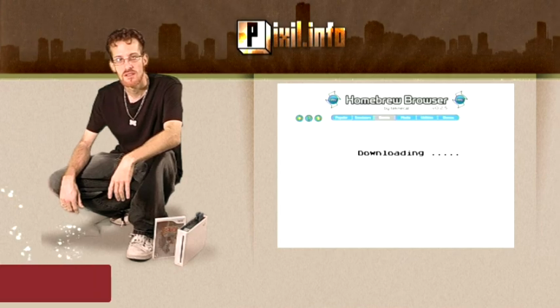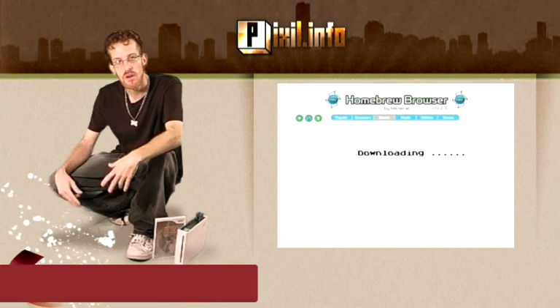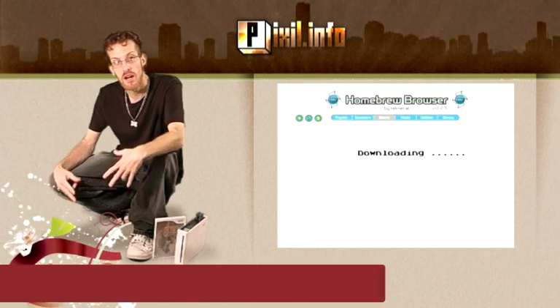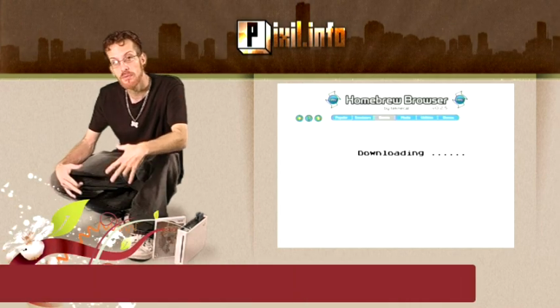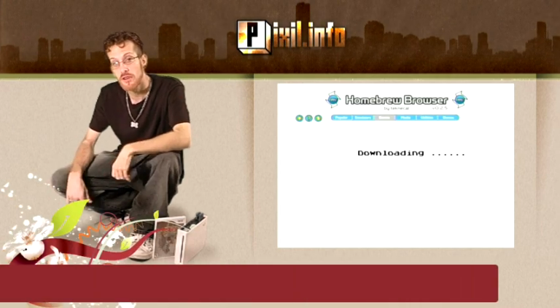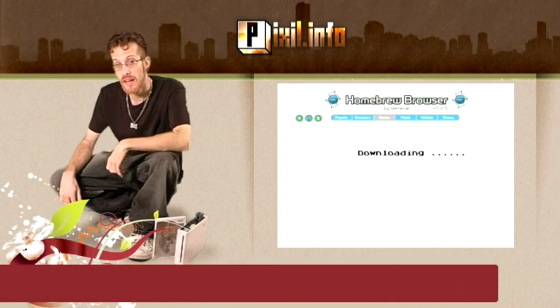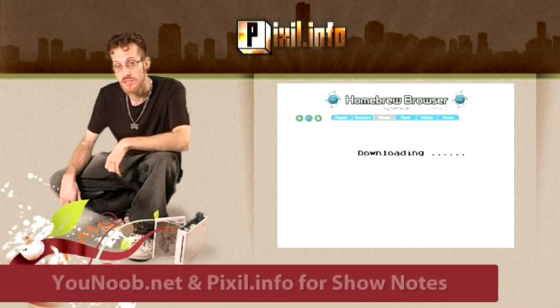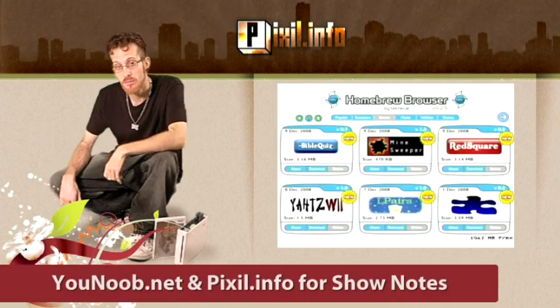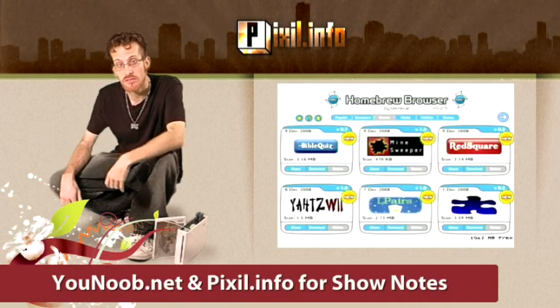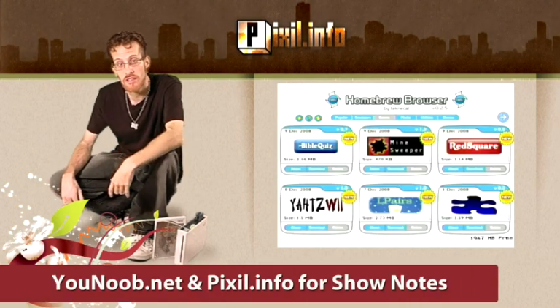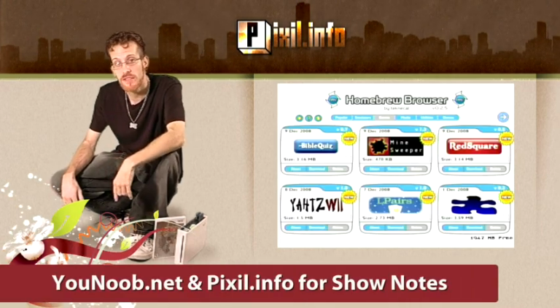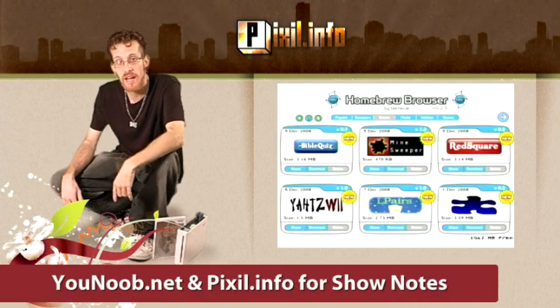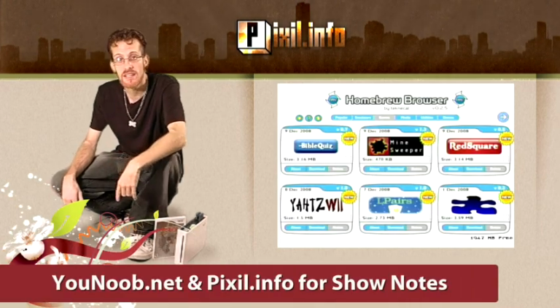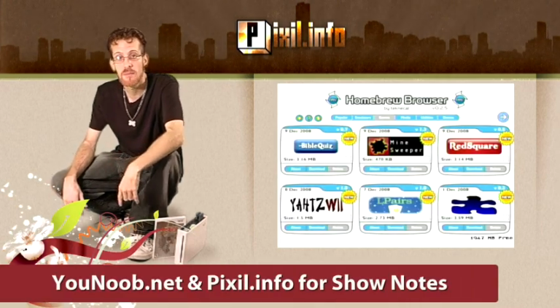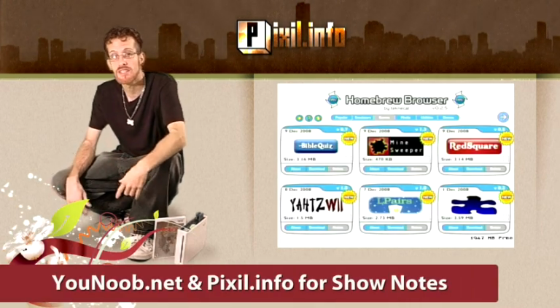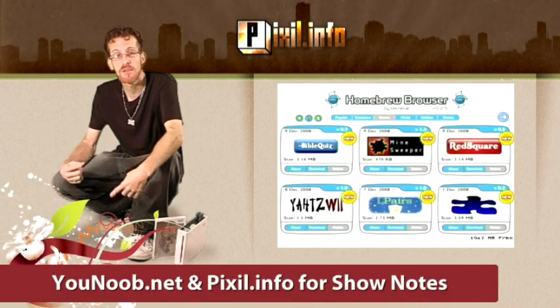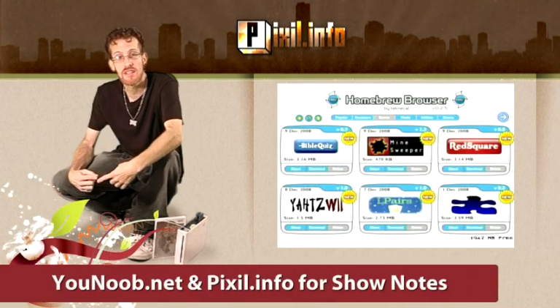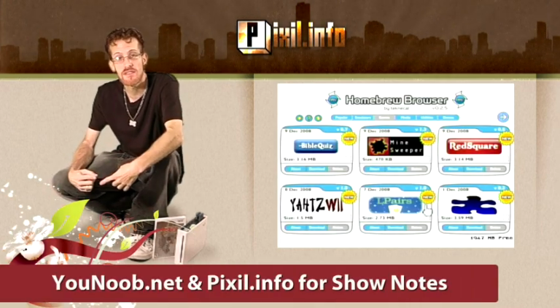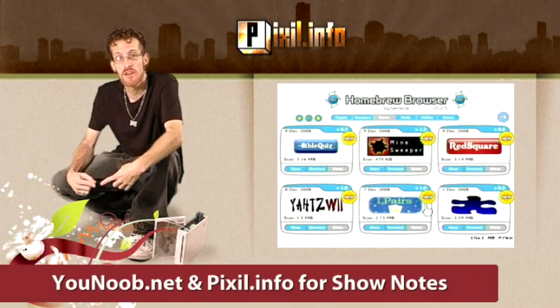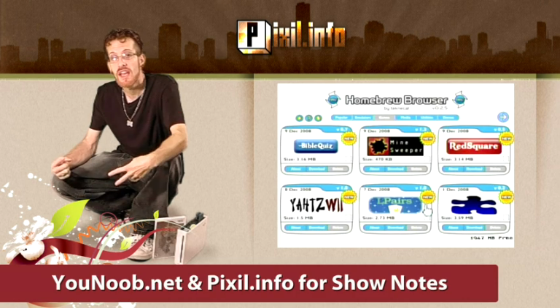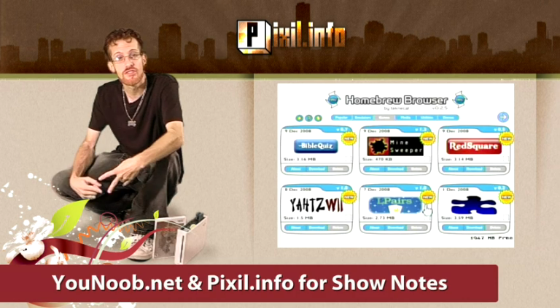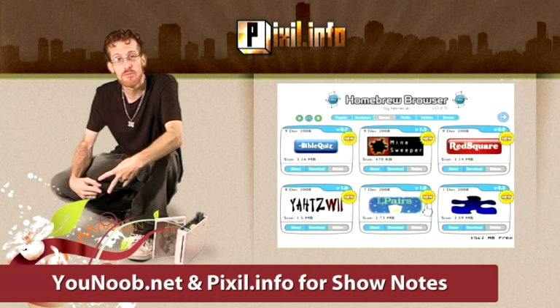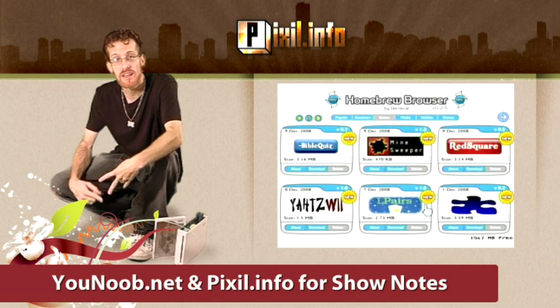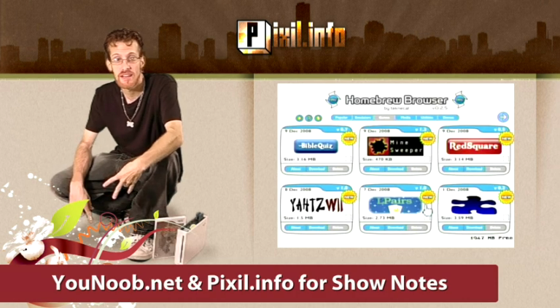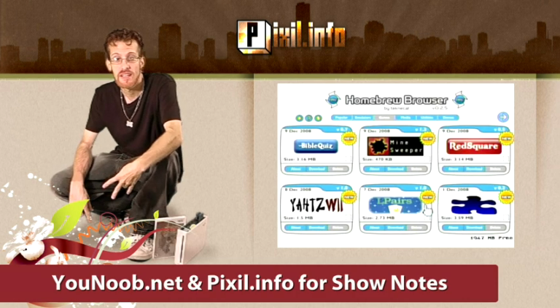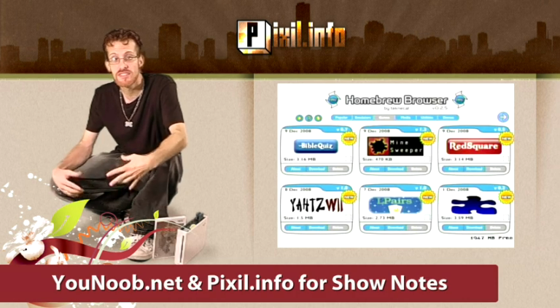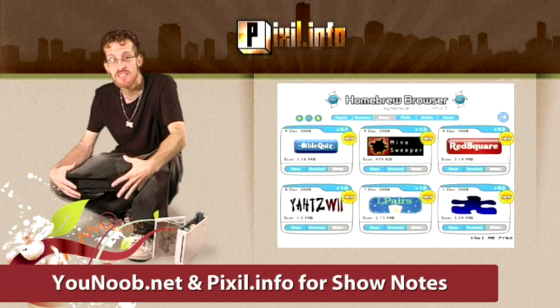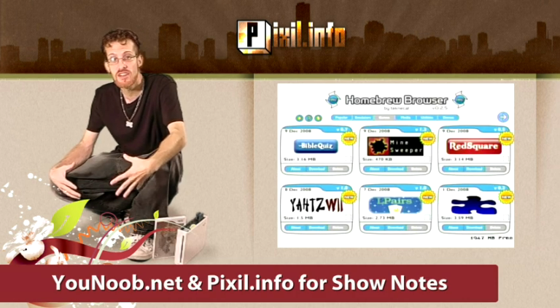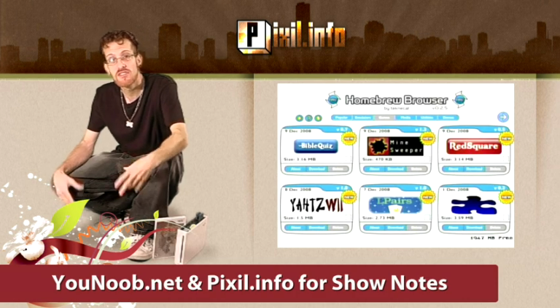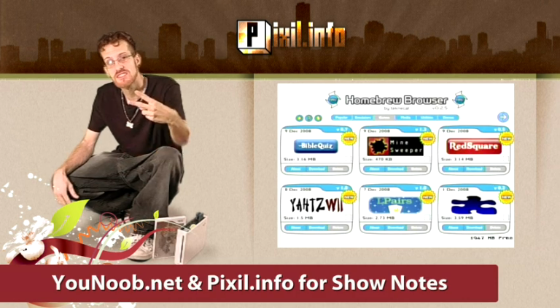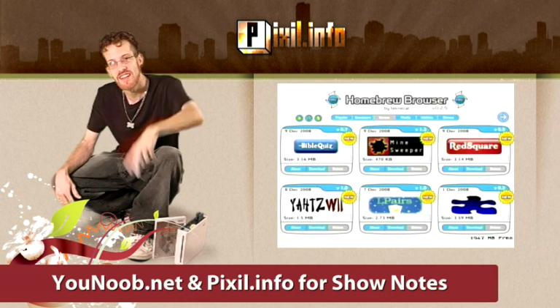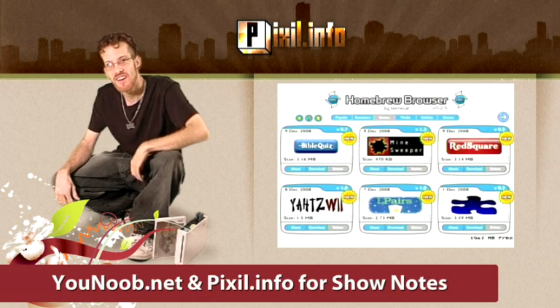Well, I hope you enjoyed the episode. Post all your feedback and comments at Pixel.info and YouTube.net. This is Dingo, signing off.